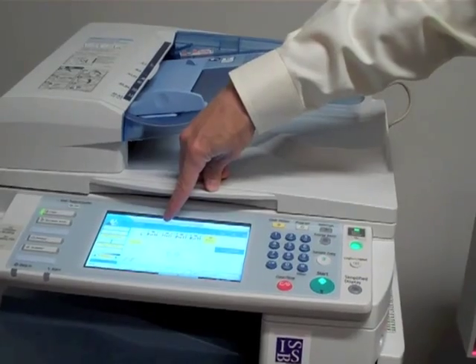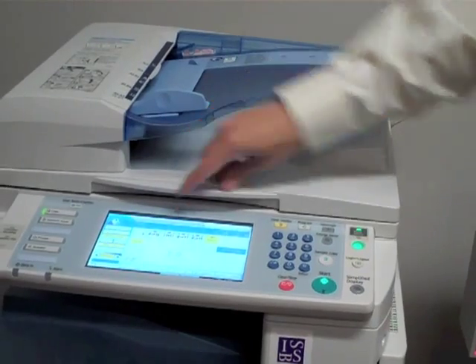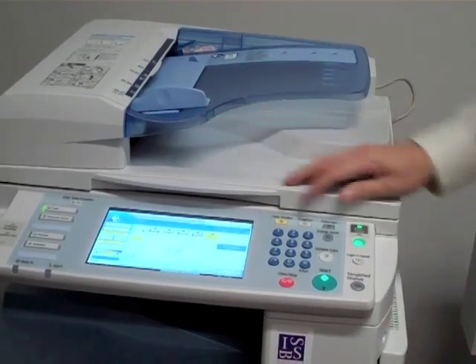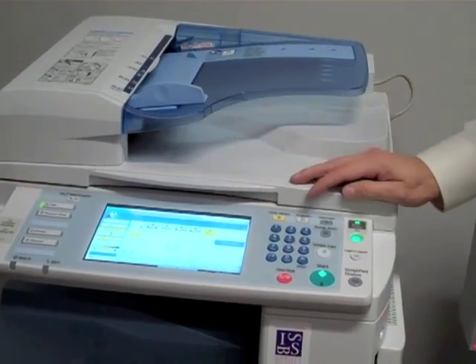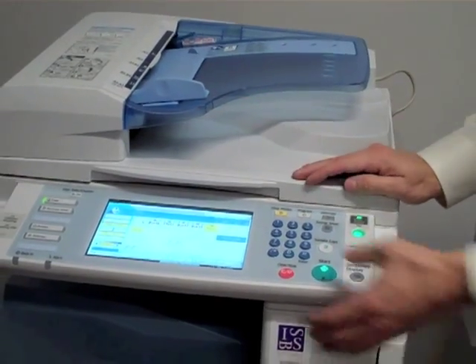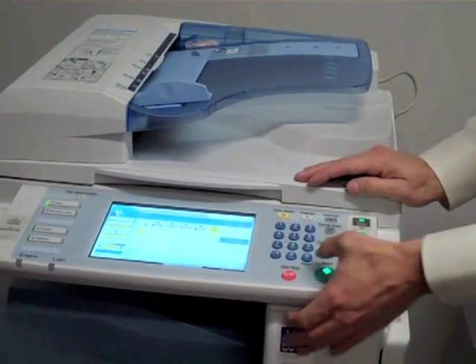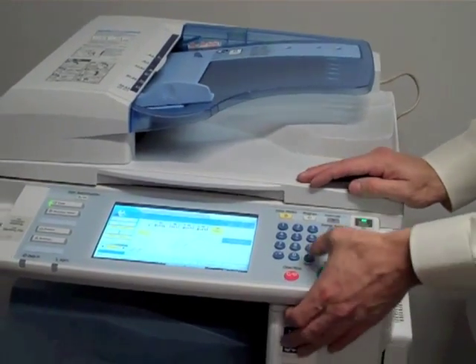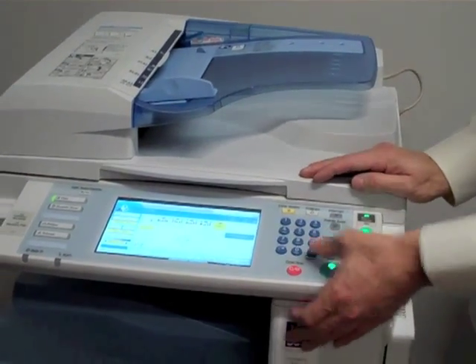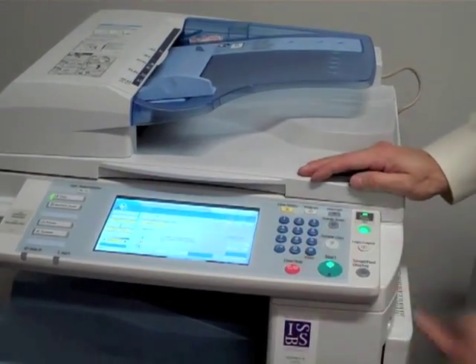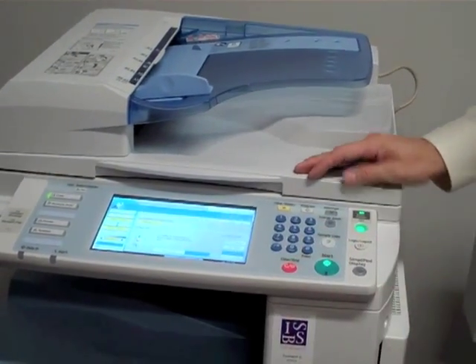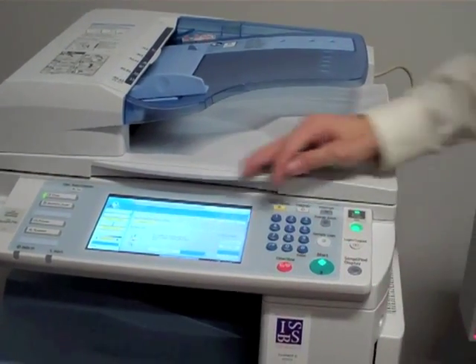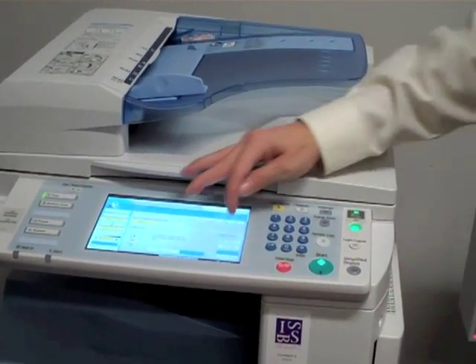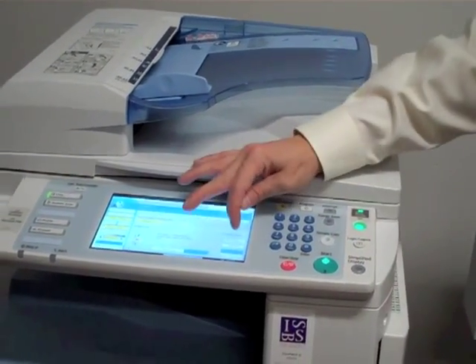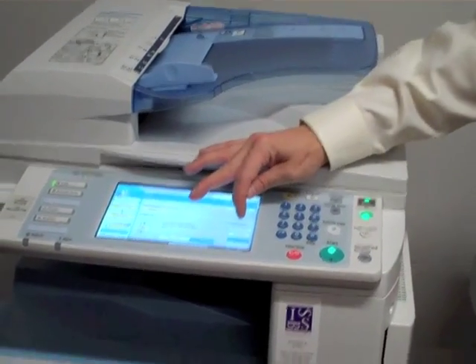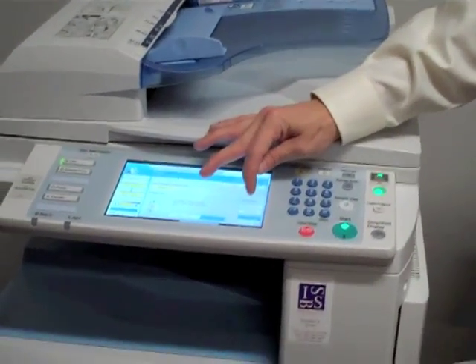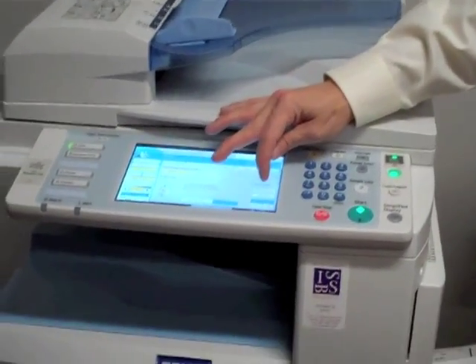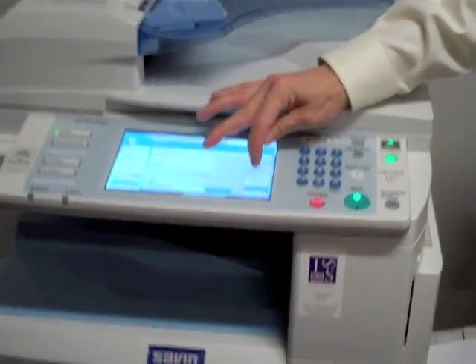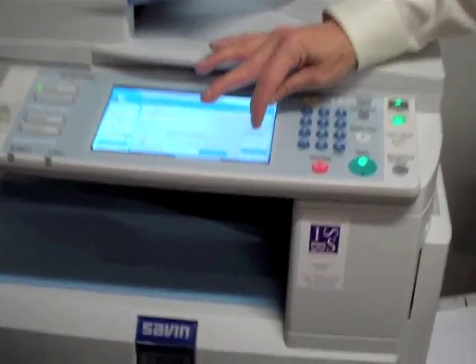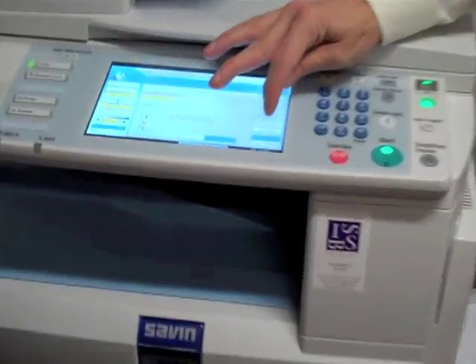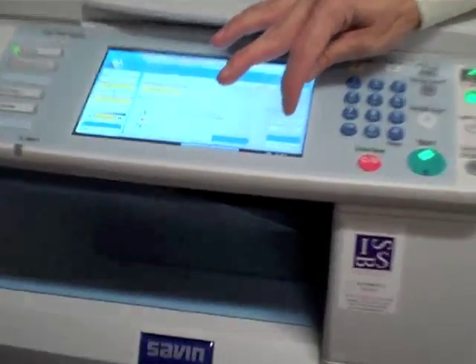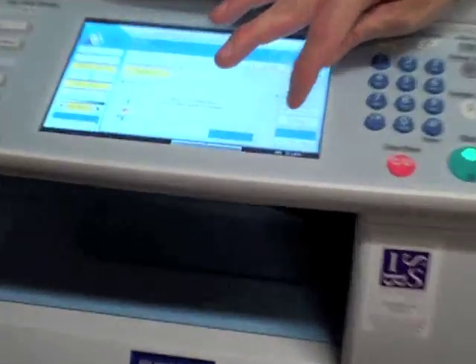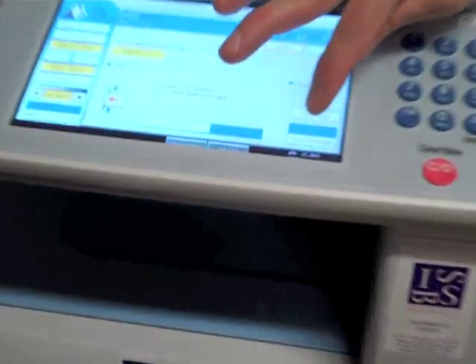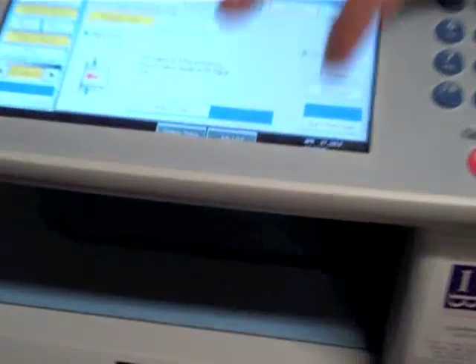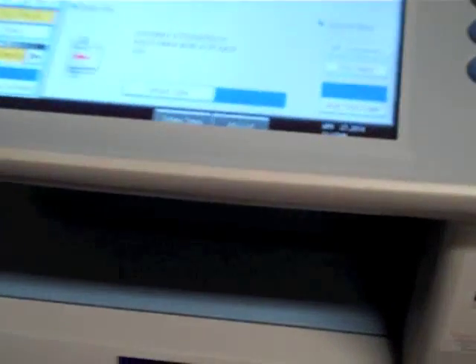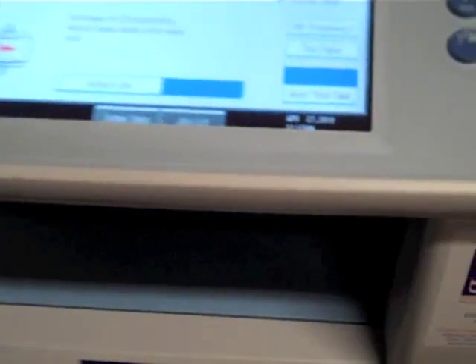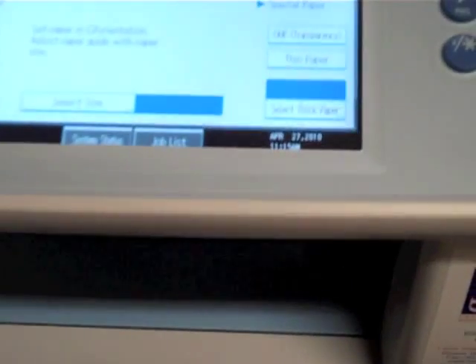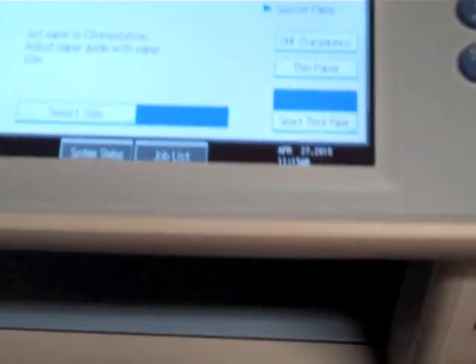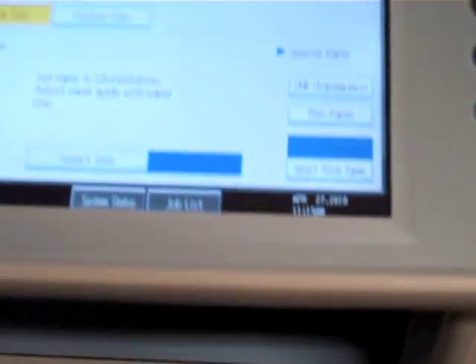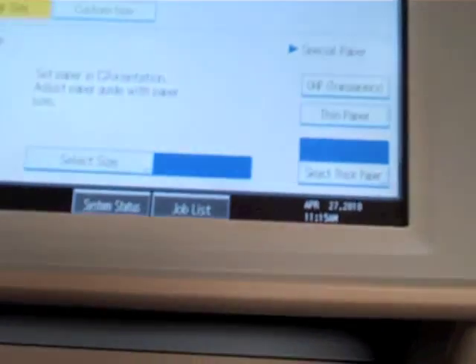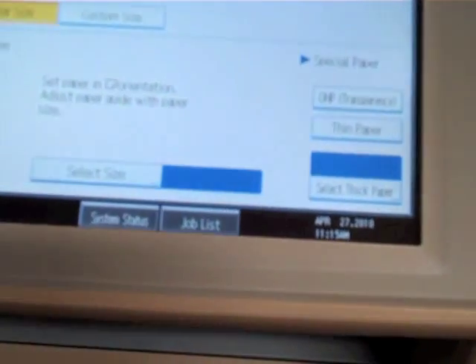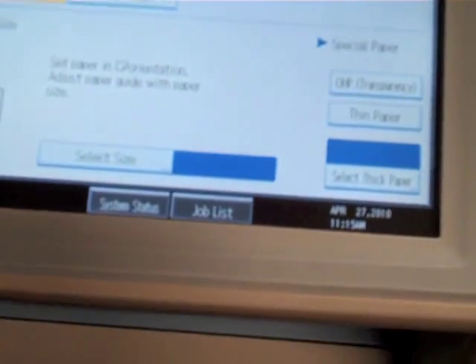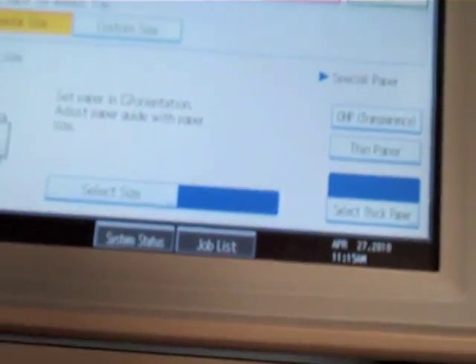So if you press pound, it'll ask: is it a transparency, thin paper, or thick paper?